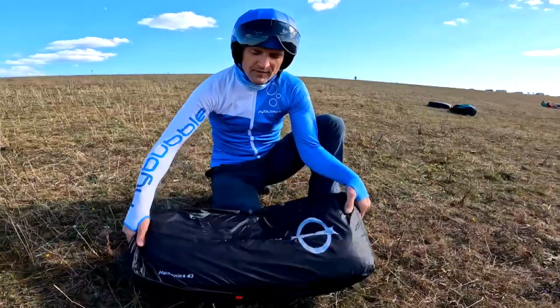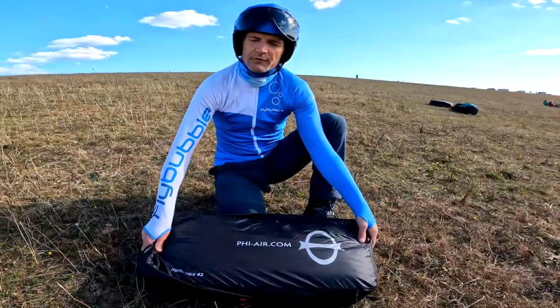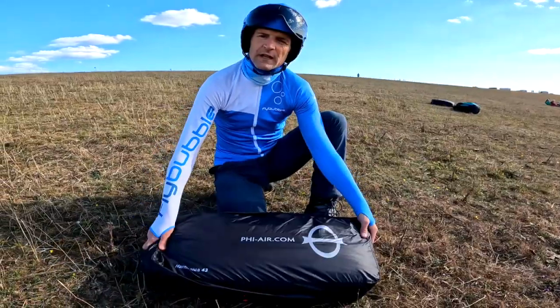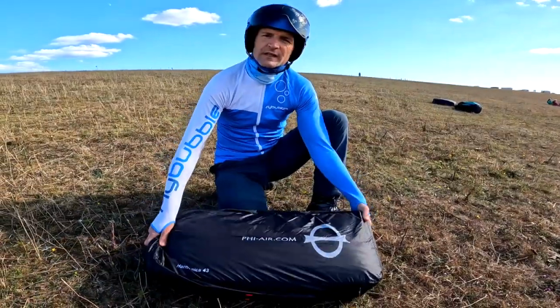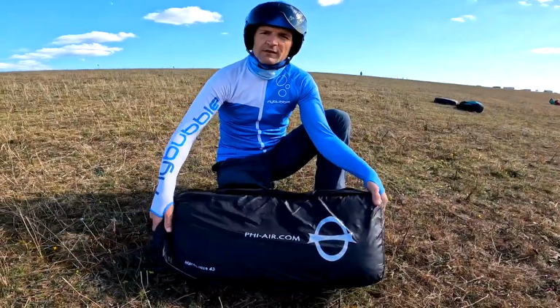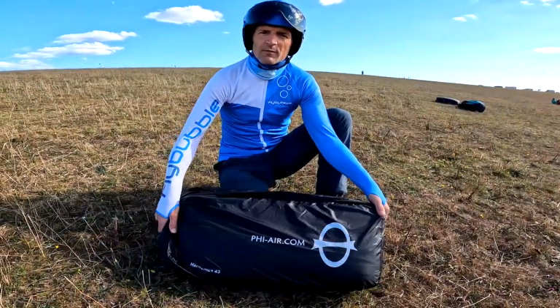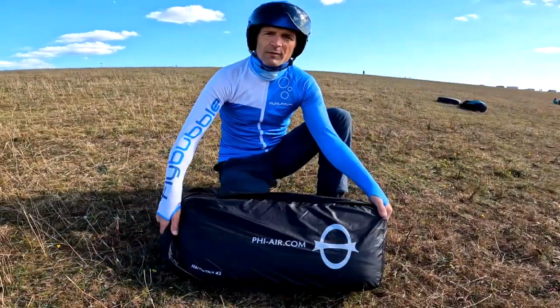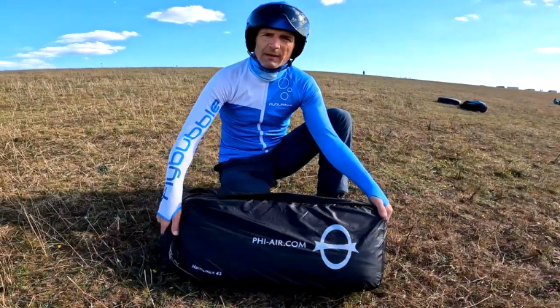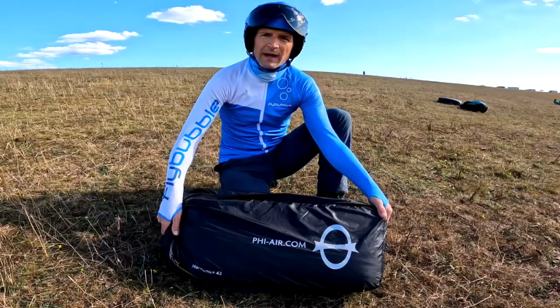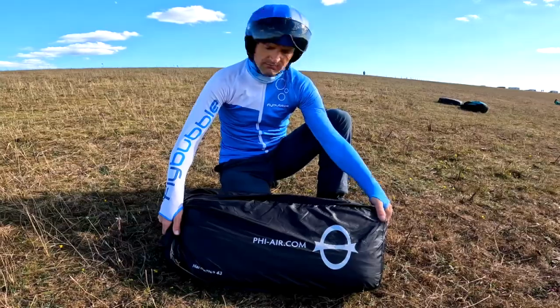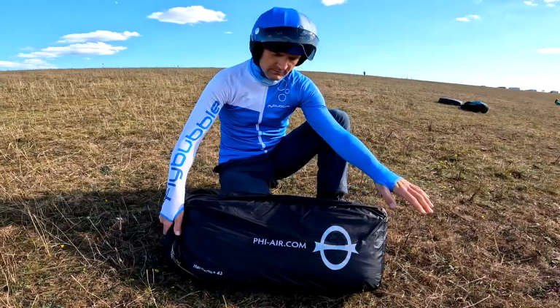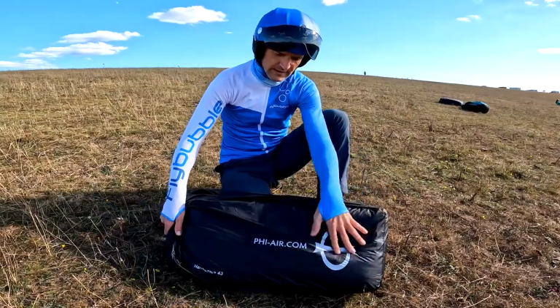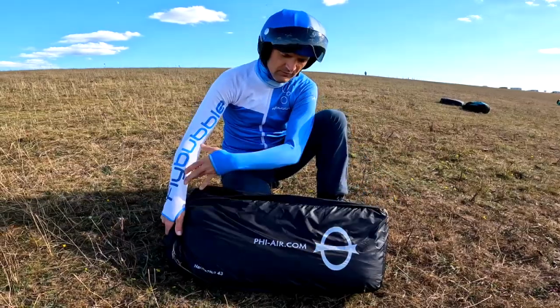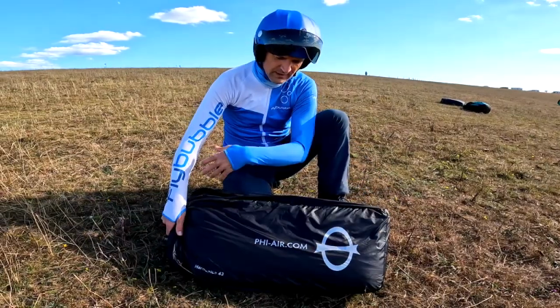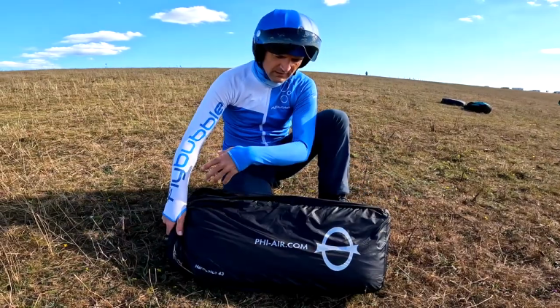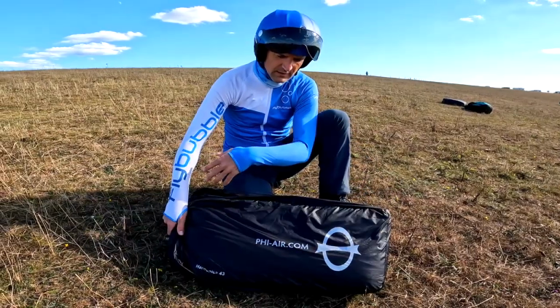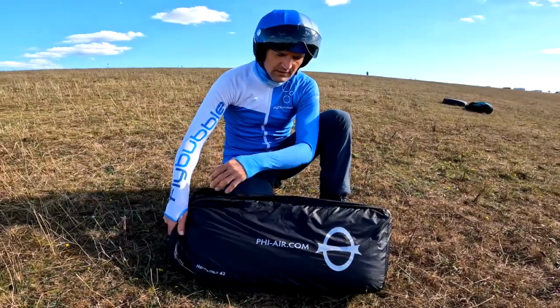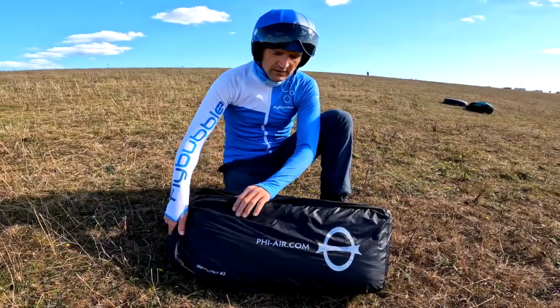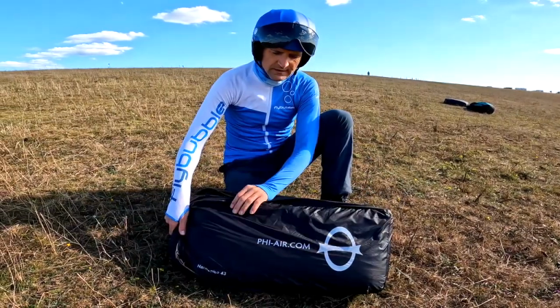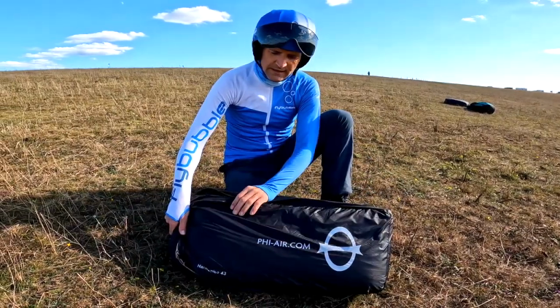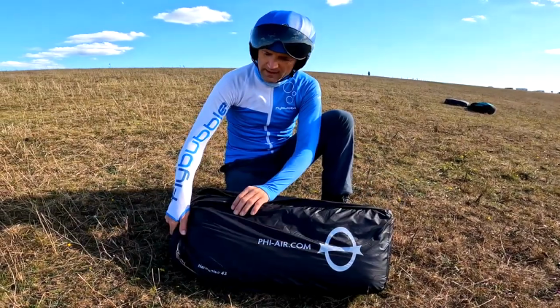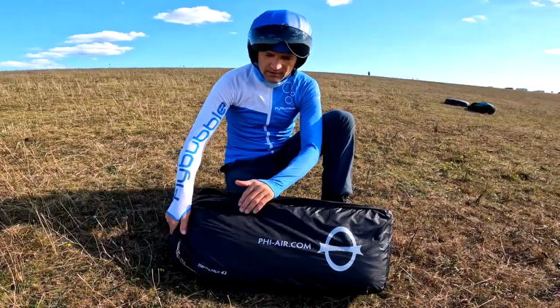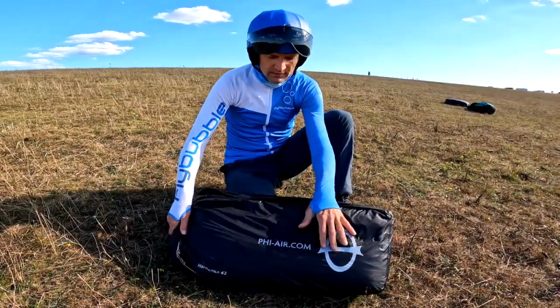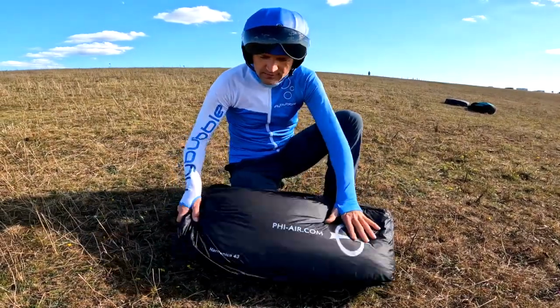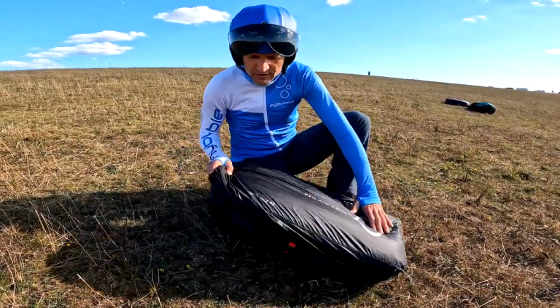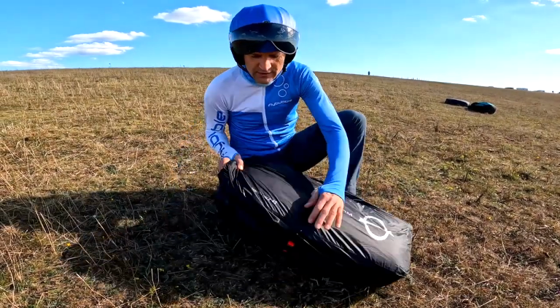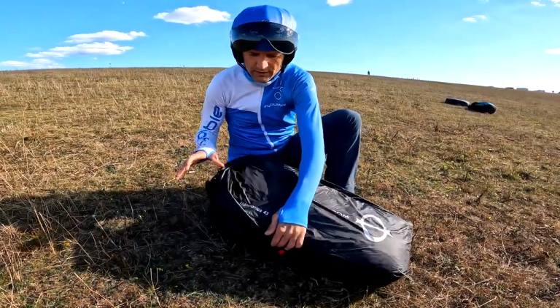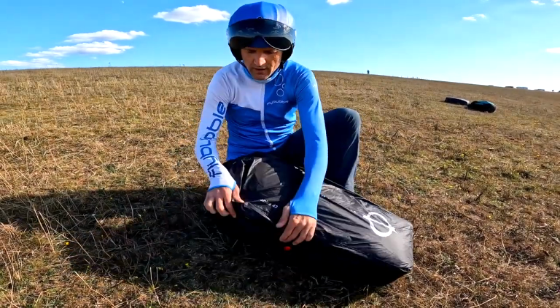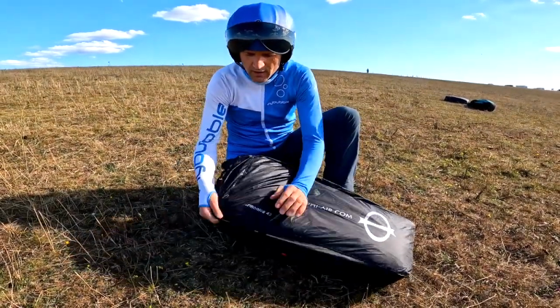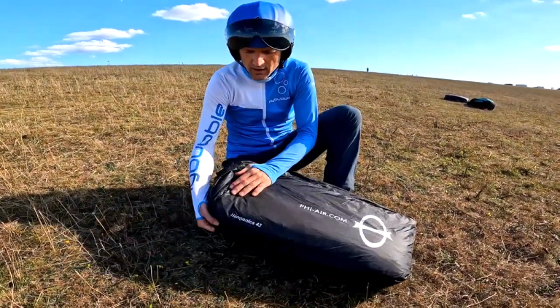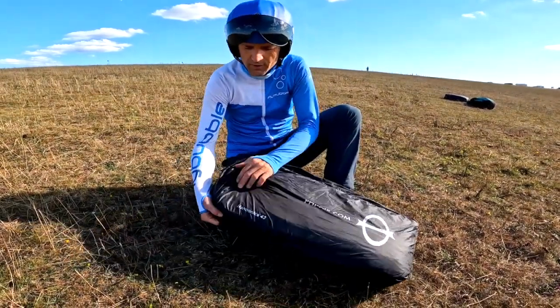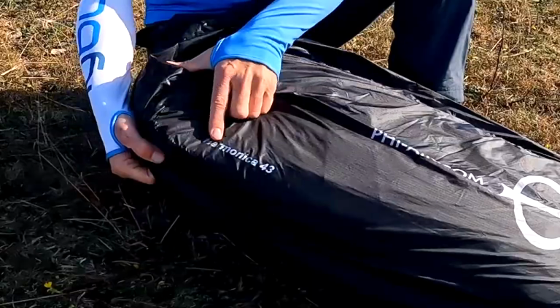Fee gliders don't come with a backpack, but they come with a concertina bag they call the harmonica.